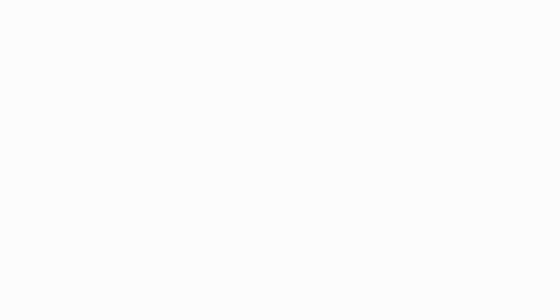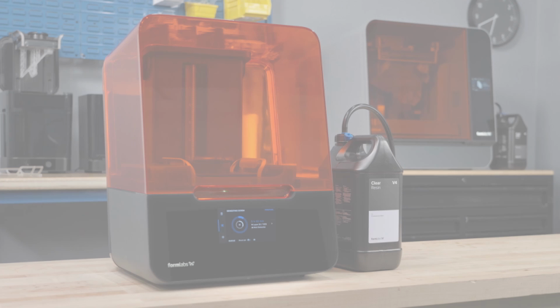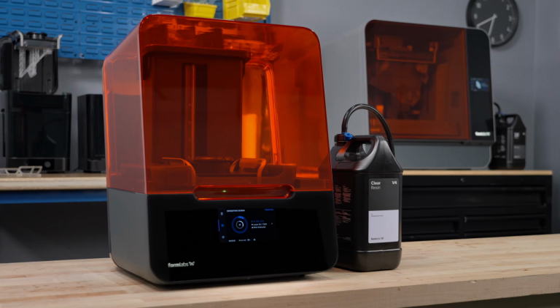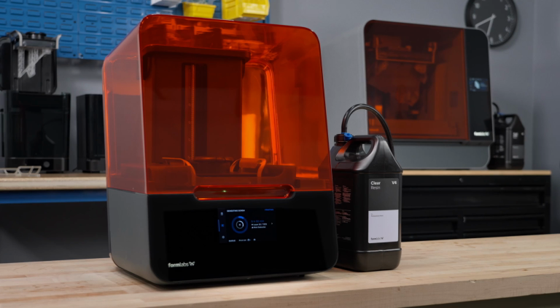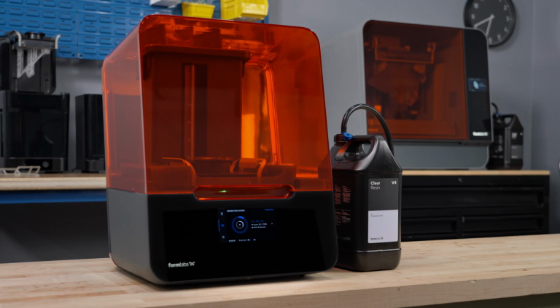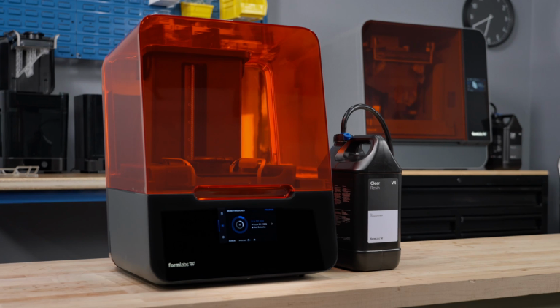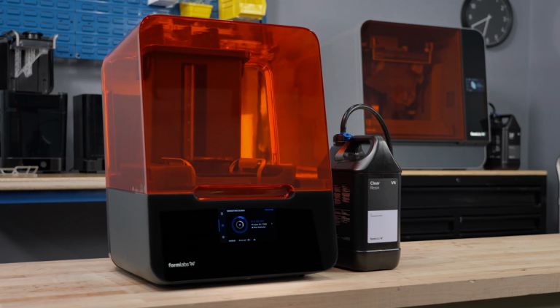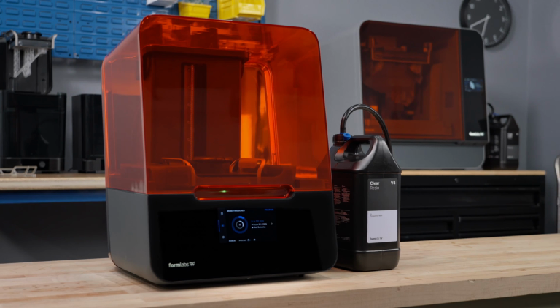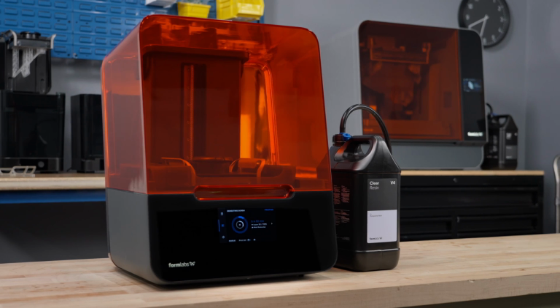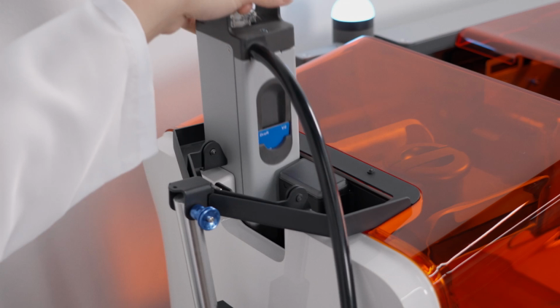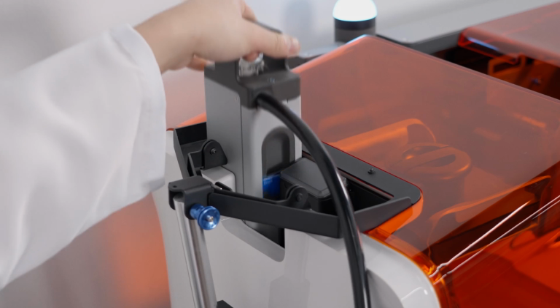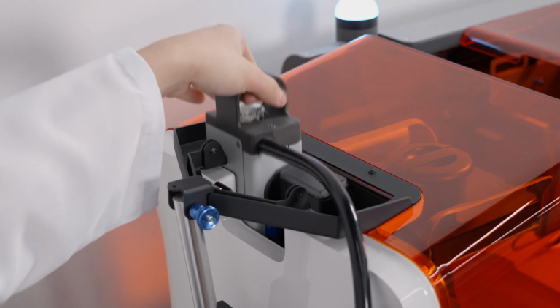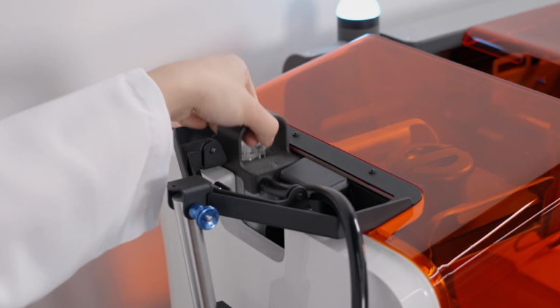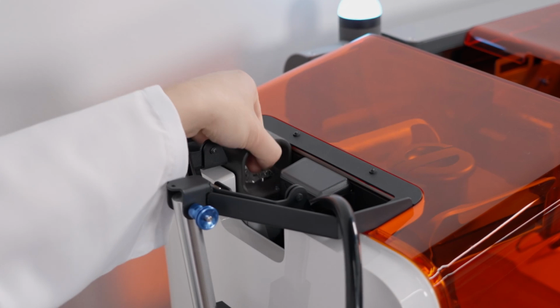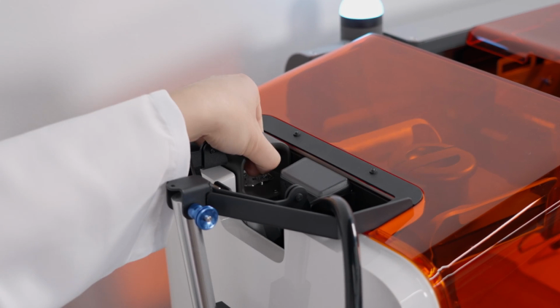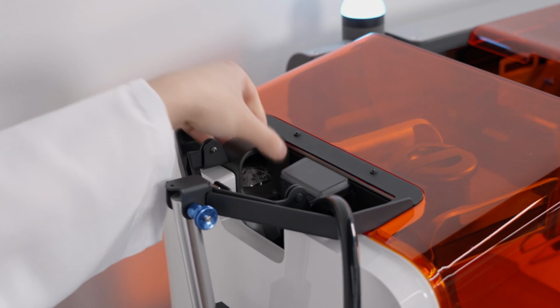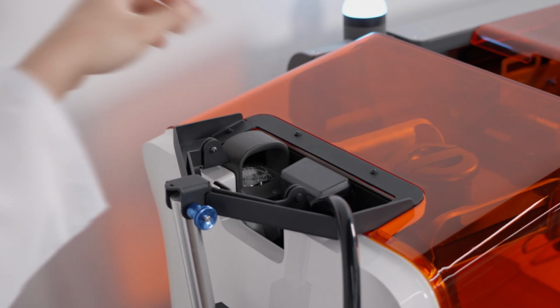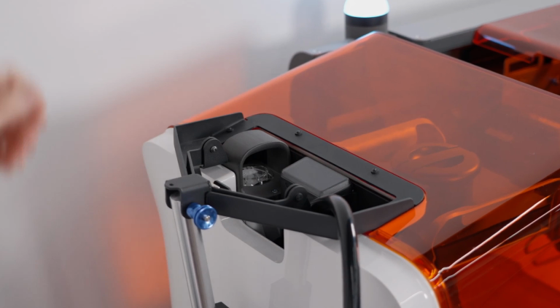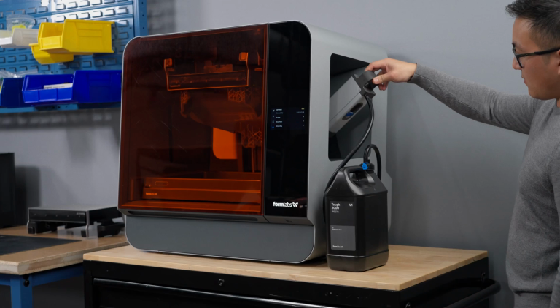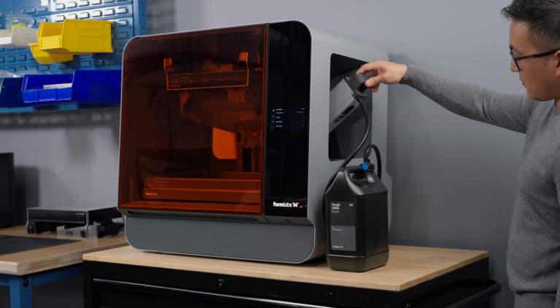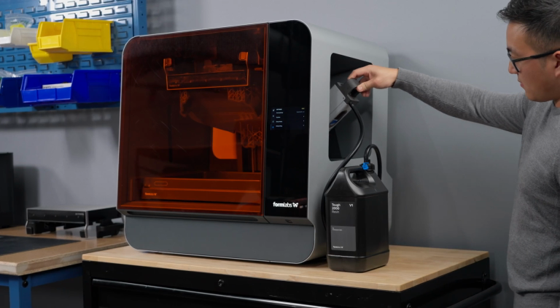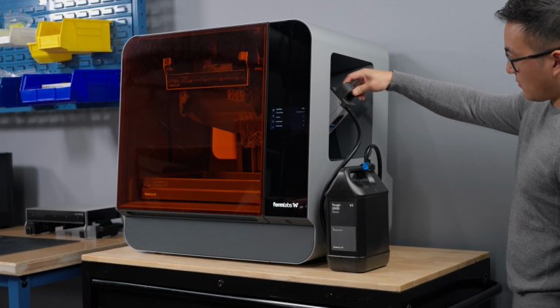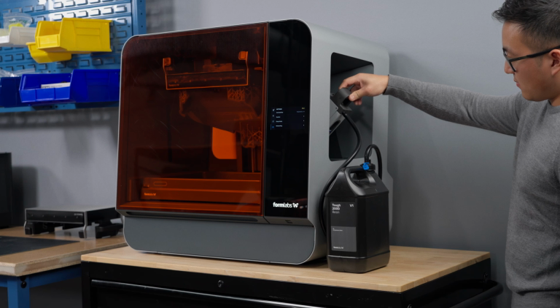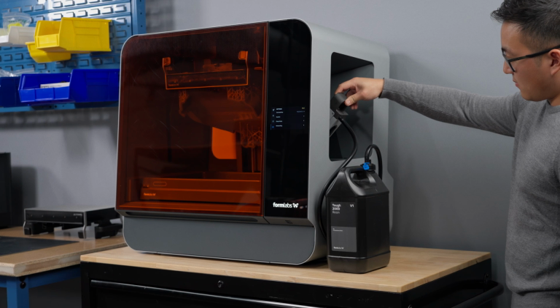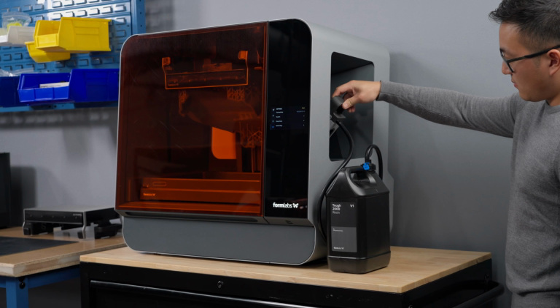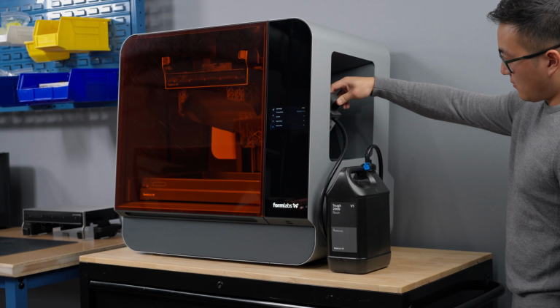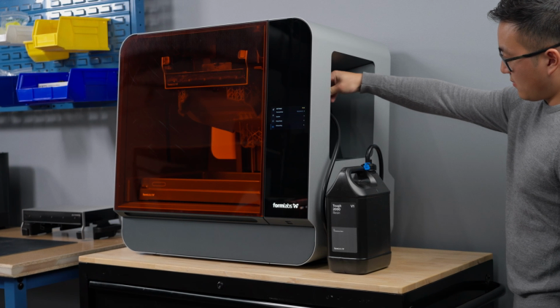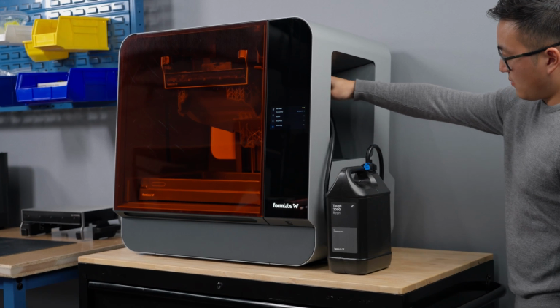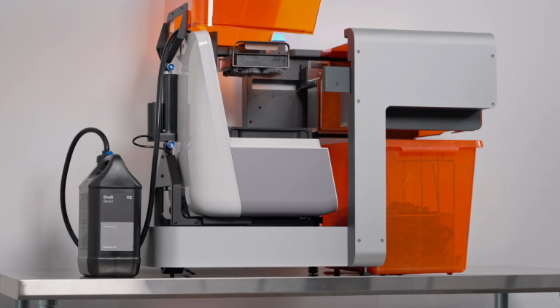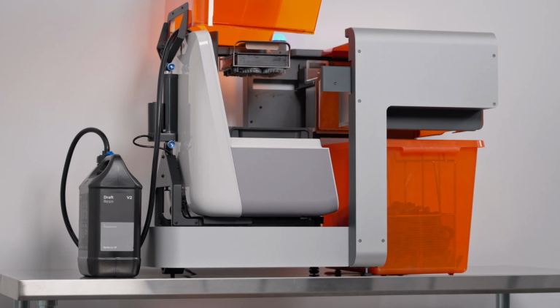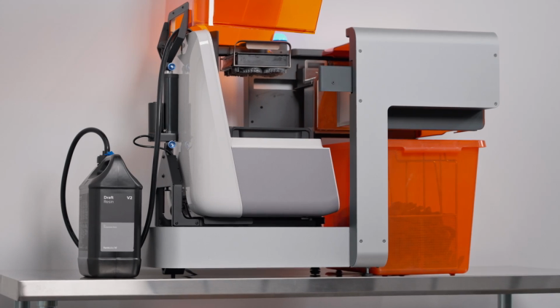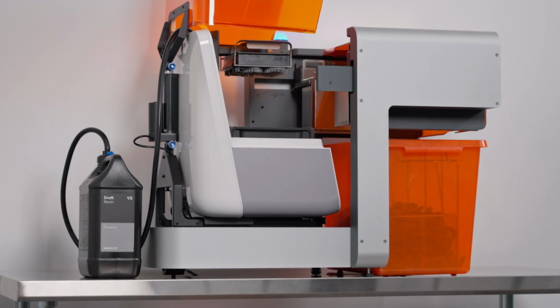In this video, we'll show you how easy it is to integrate the resin pumping system with any new or existing Form 3 series printer in use today.